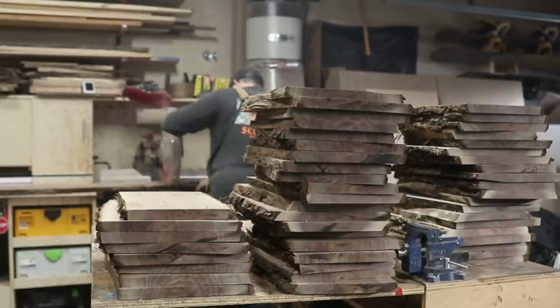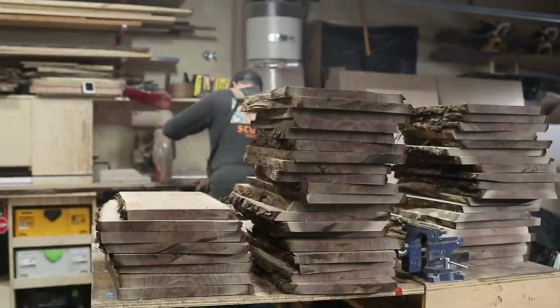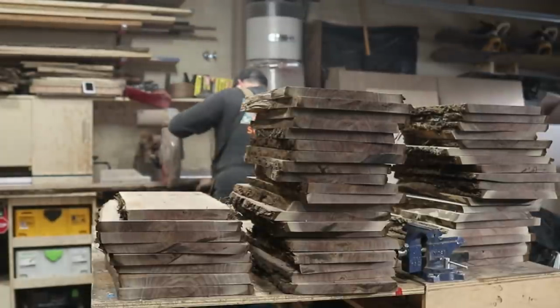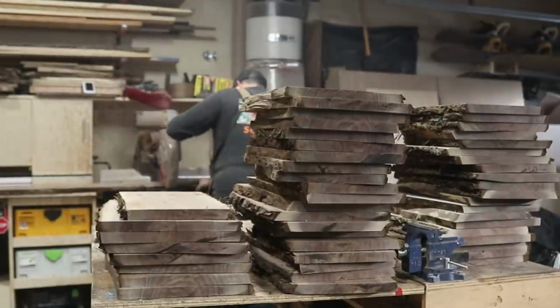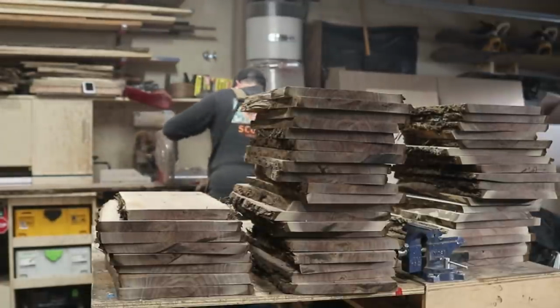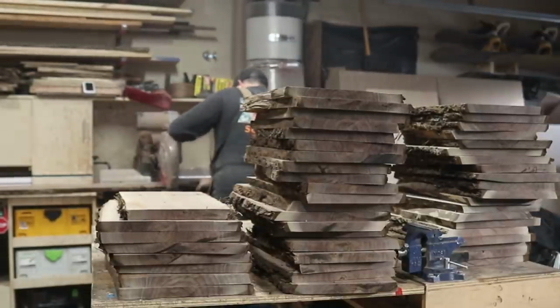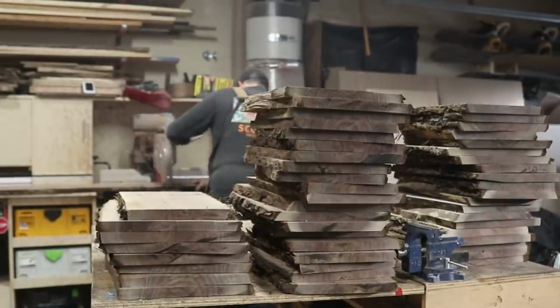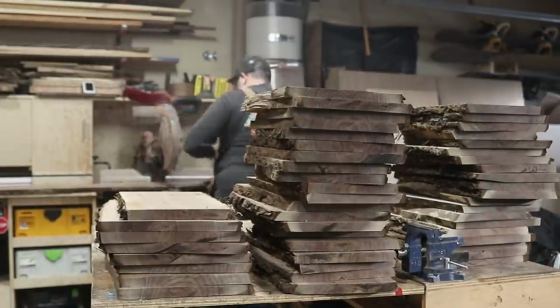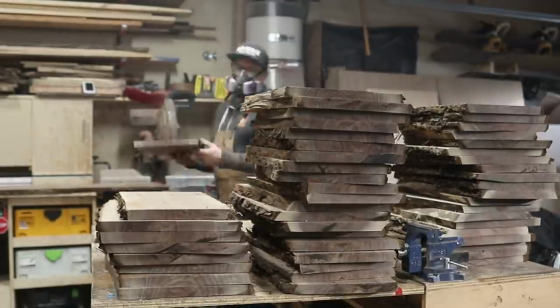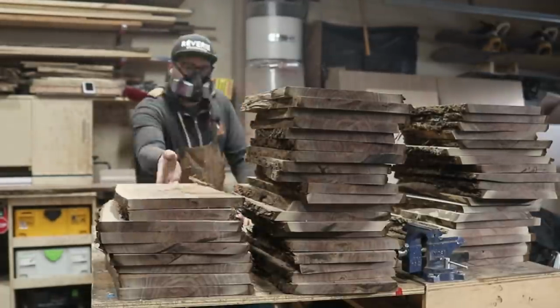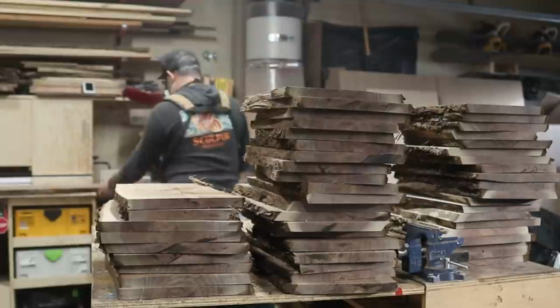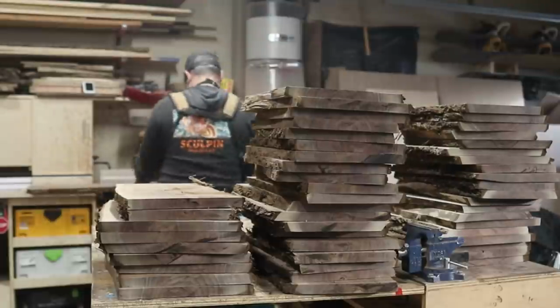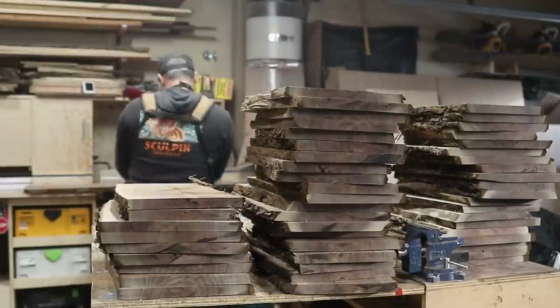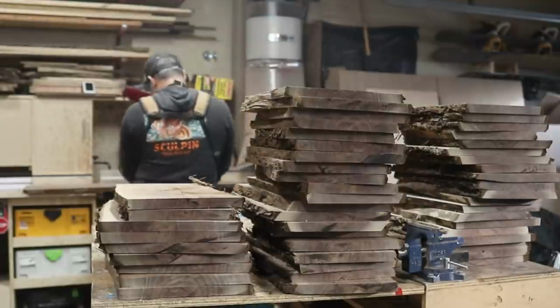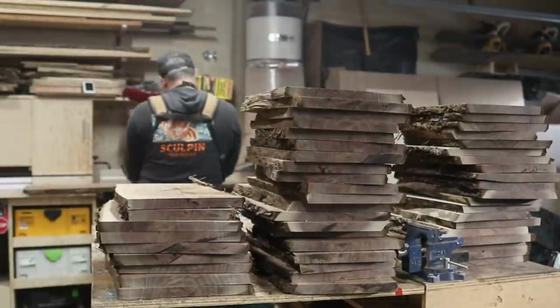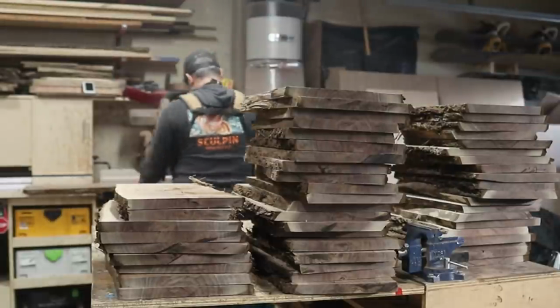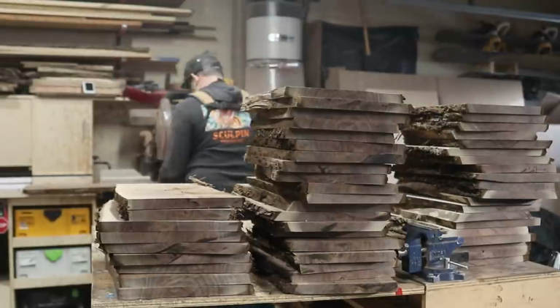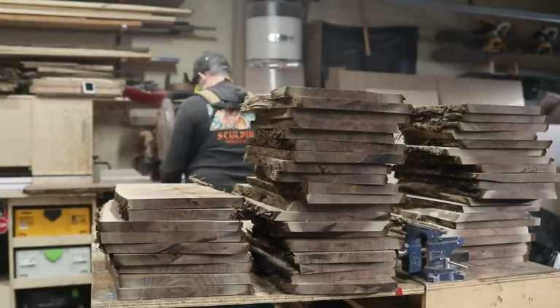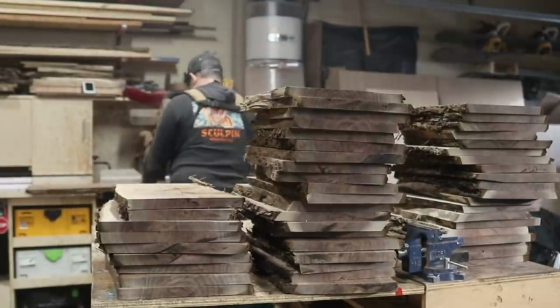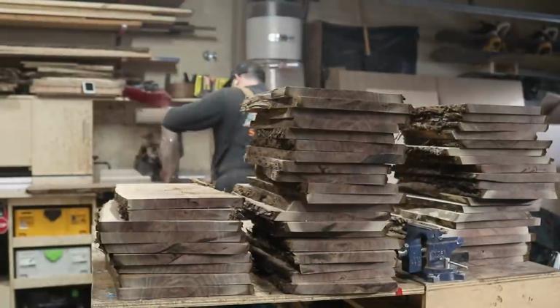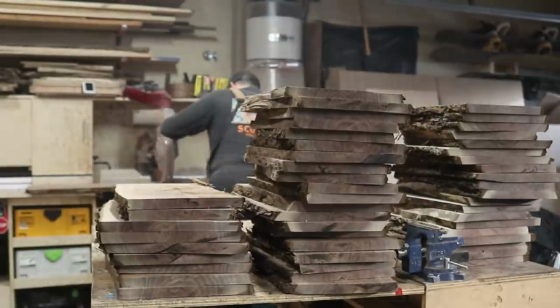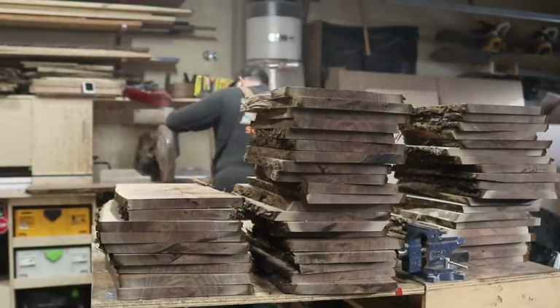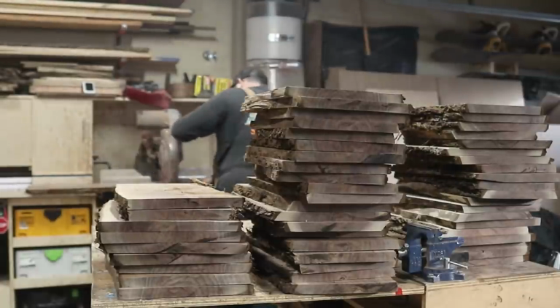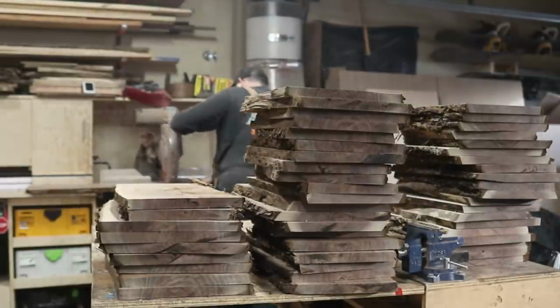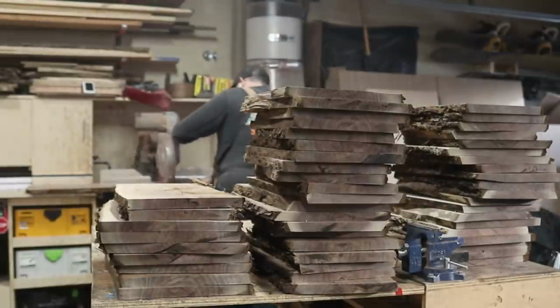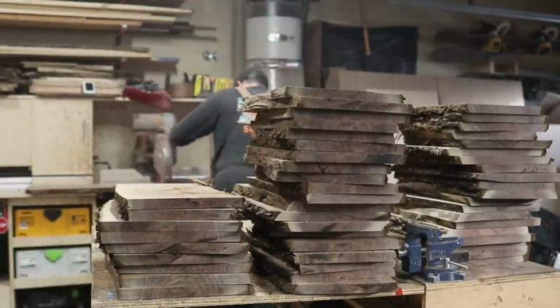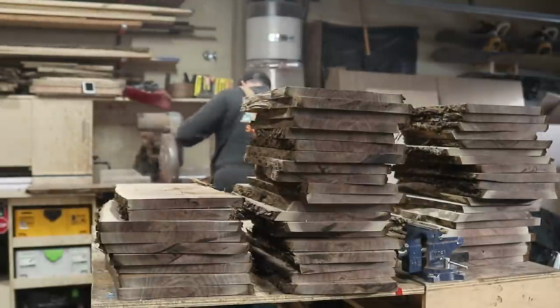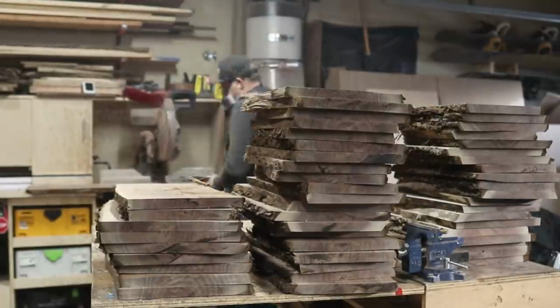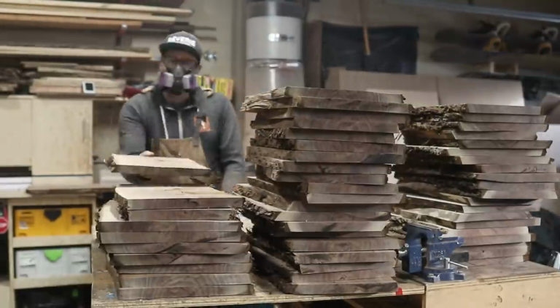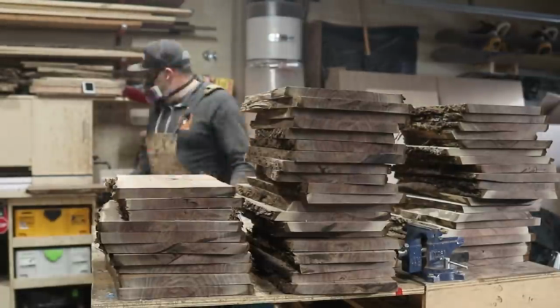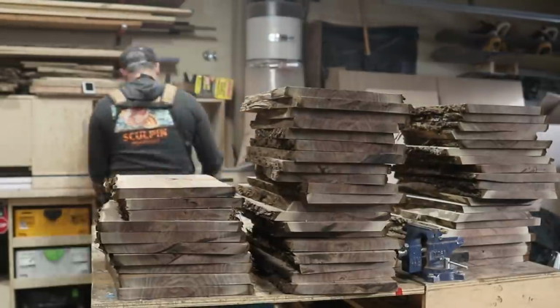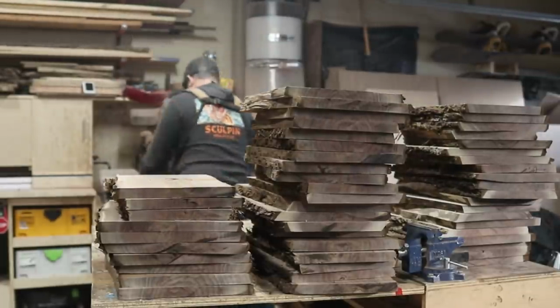Just so you can get a sense of scale, this is about 50 boards roughed out and ready to move on to the next step.